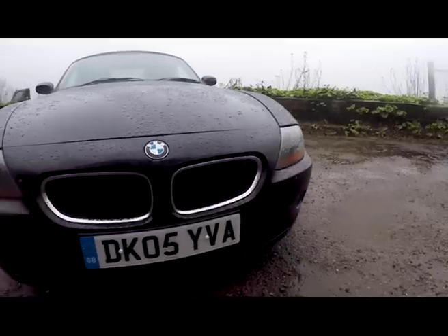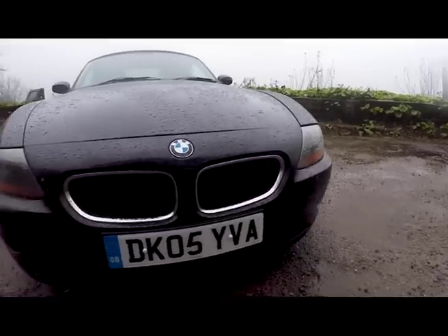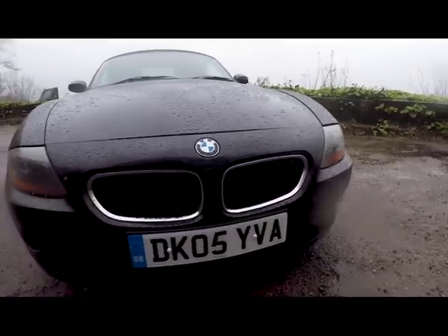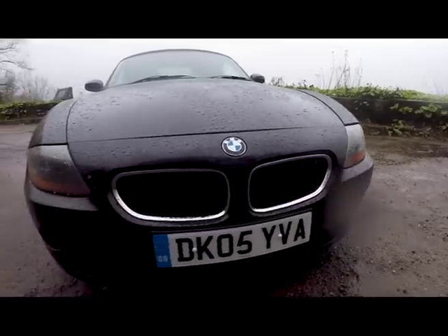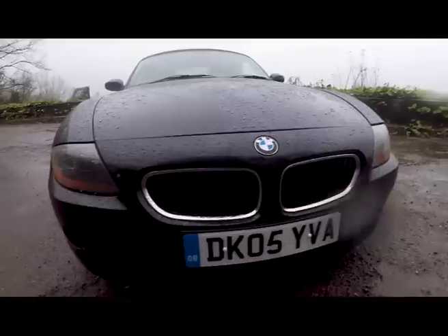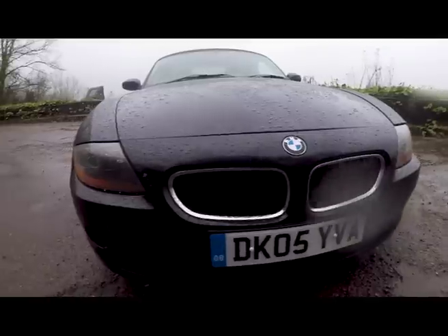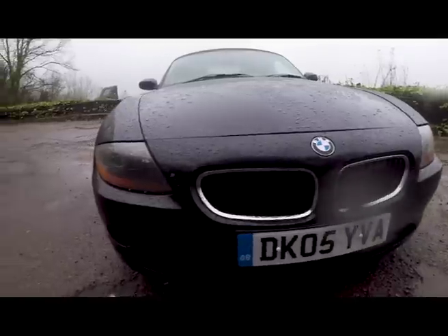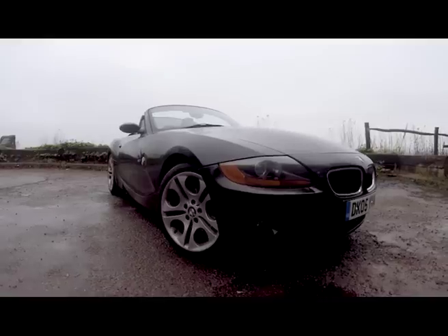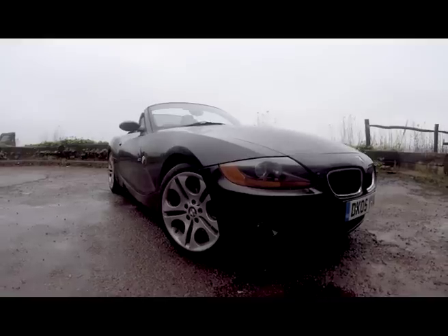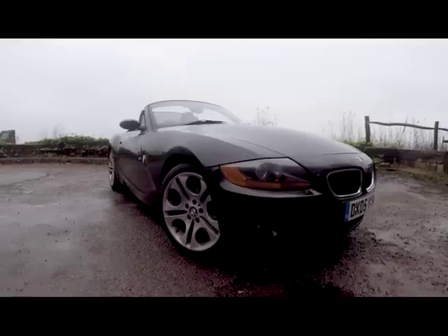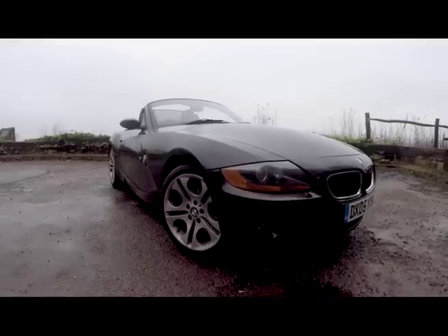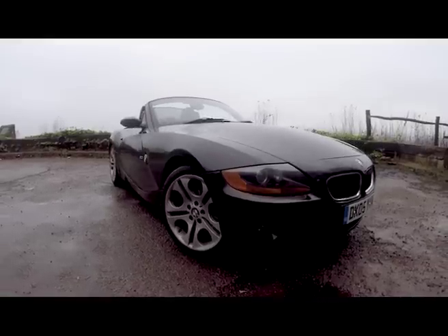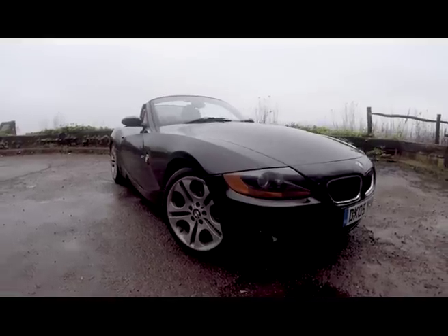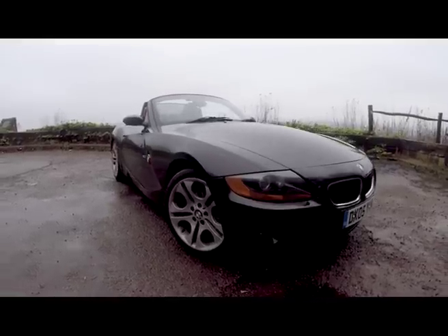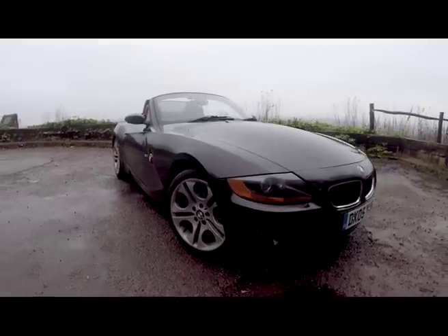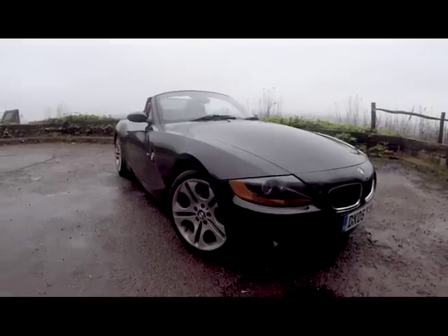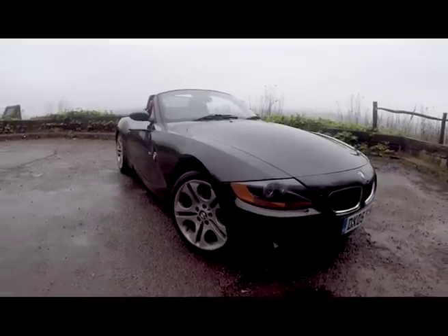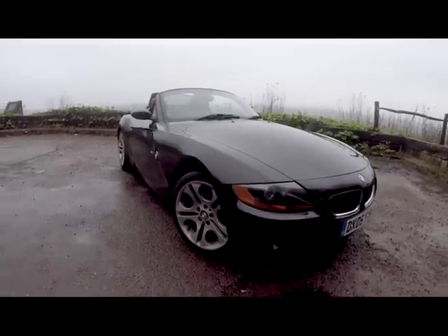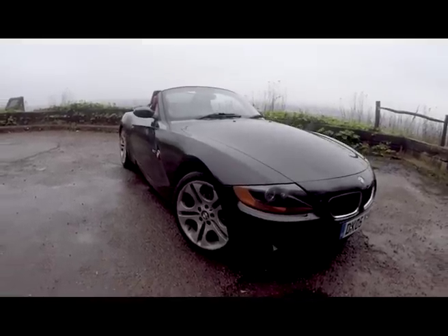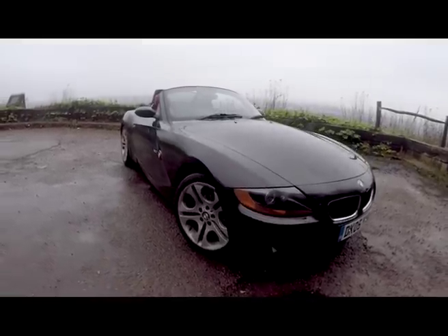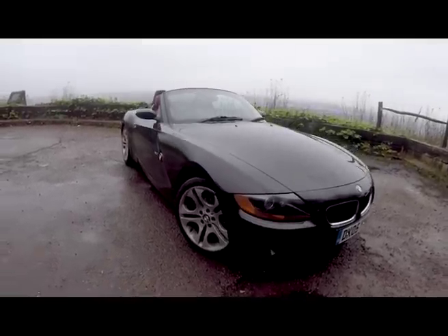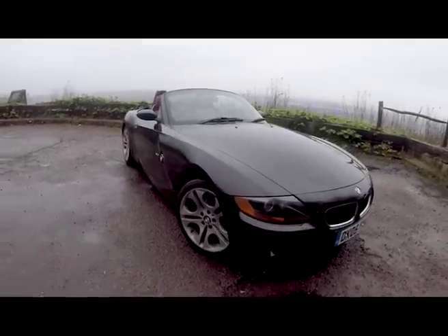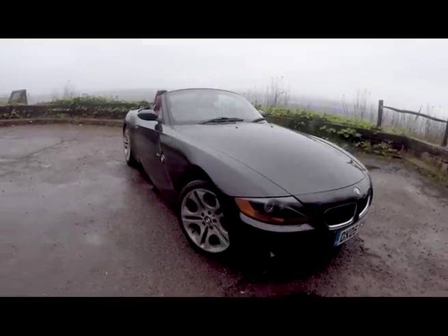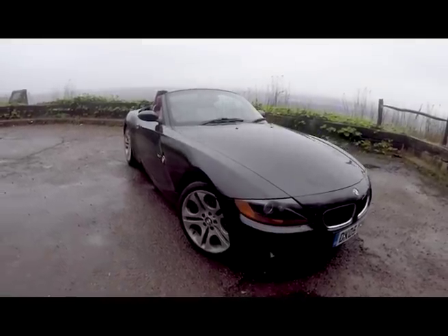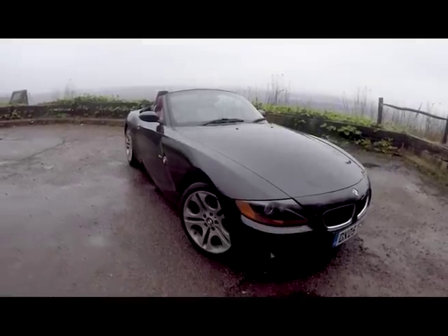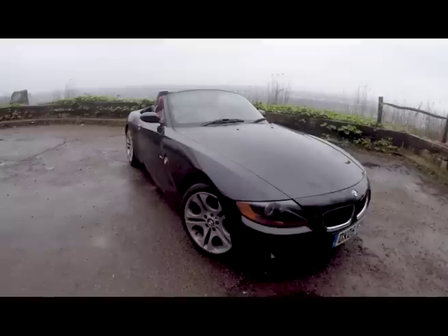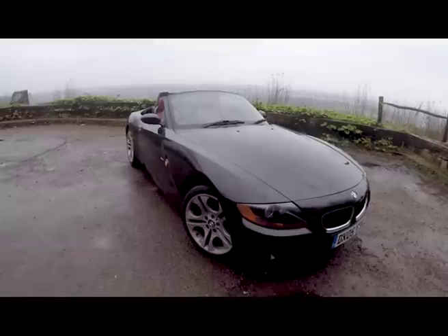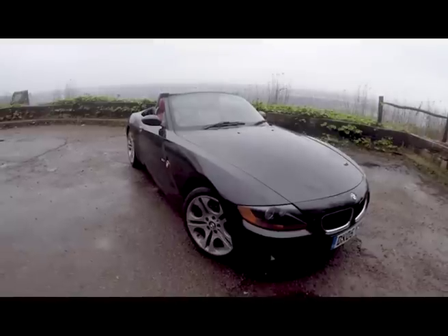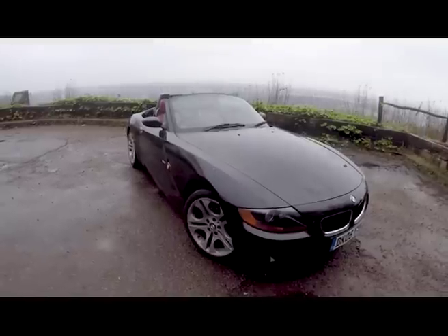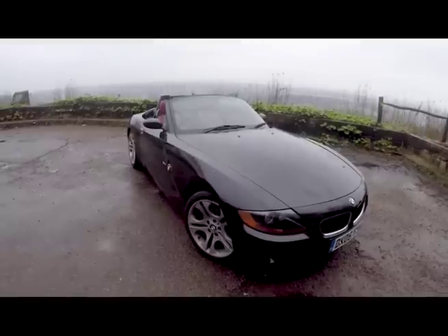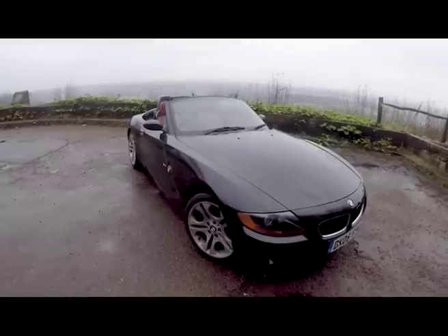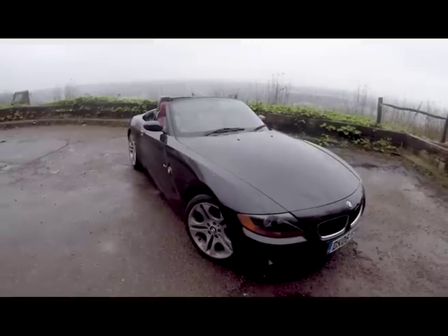Today I'm going to find out if that's true with the help of my mate Adam. He's owned three MX-5s and, if it were legal, would probably marry one.